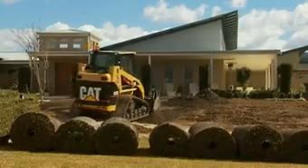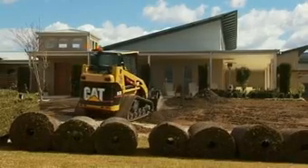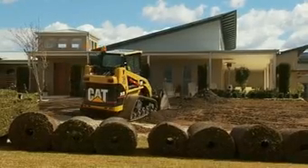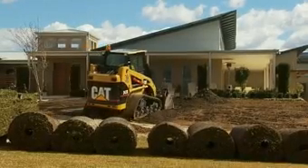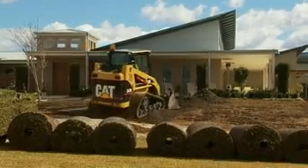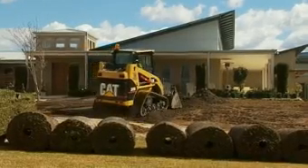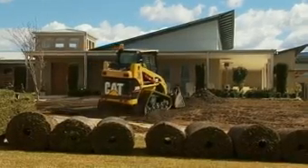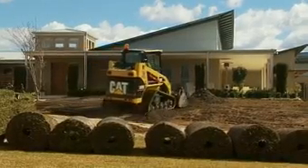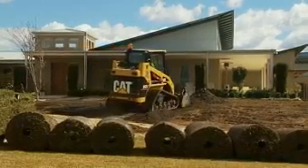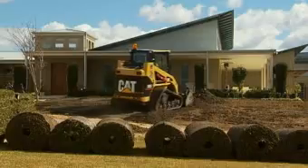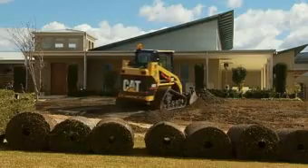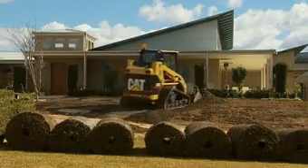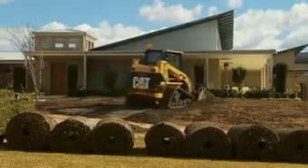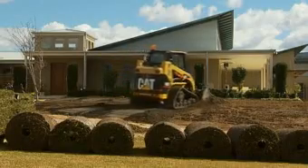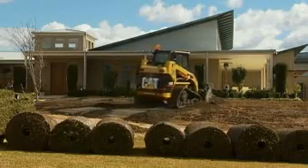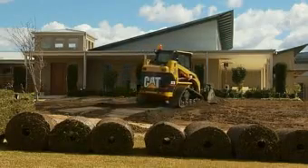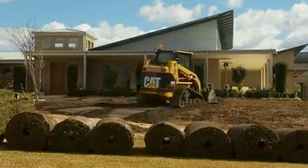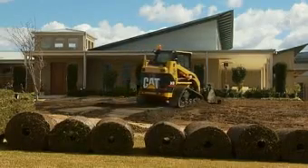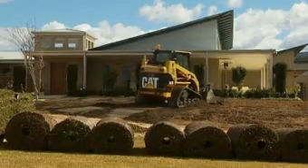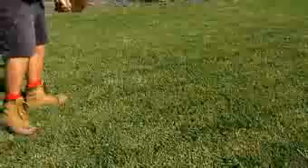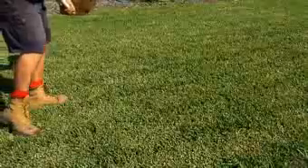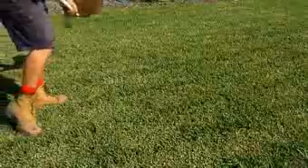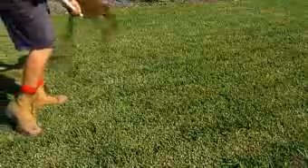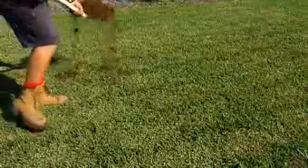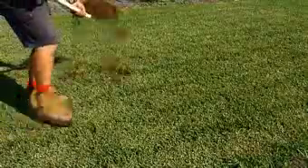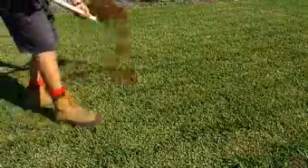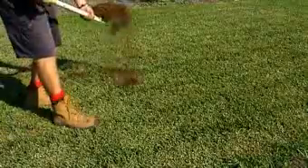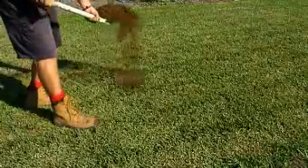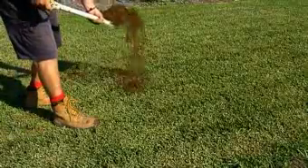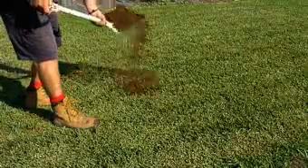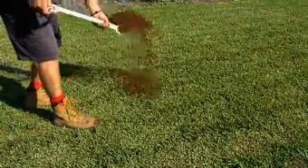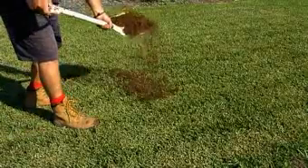Ensure that your lawn has at least 100 millimetres of good soil underneath it. If not, top dressing may be necessary.